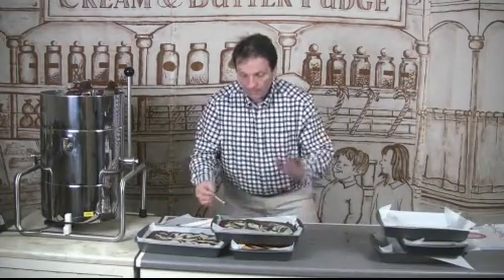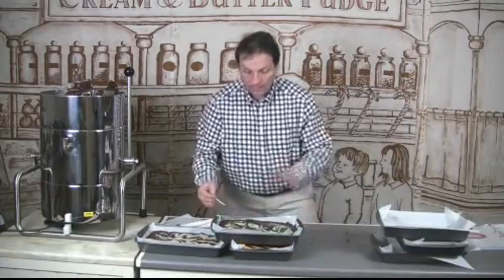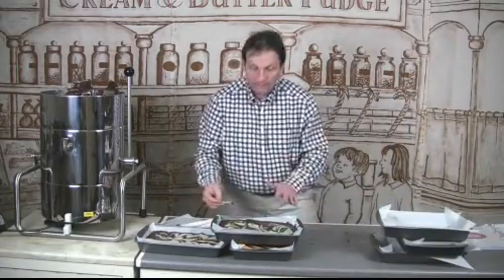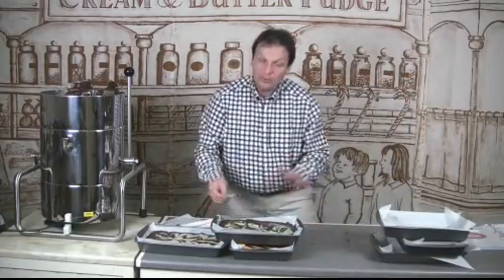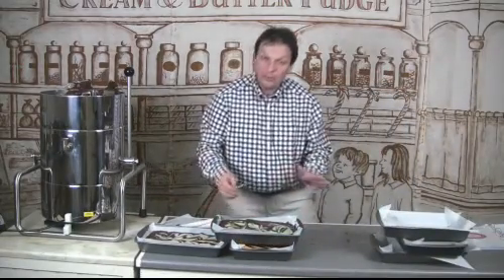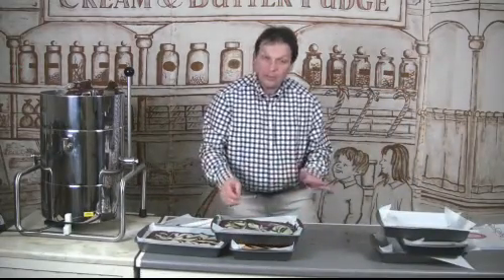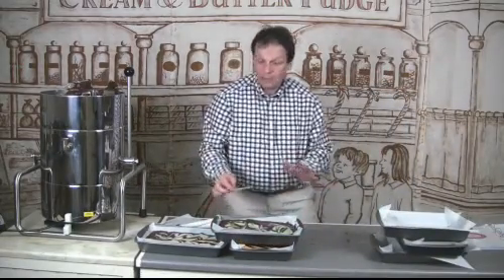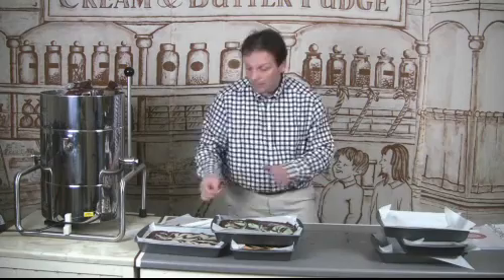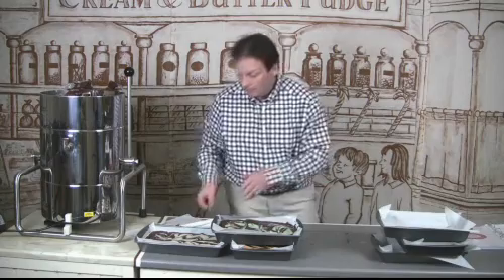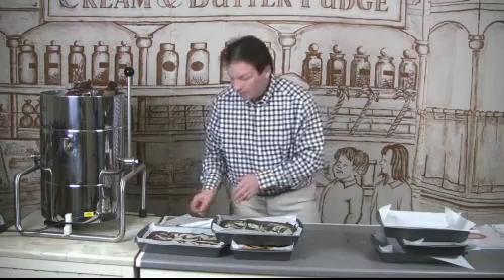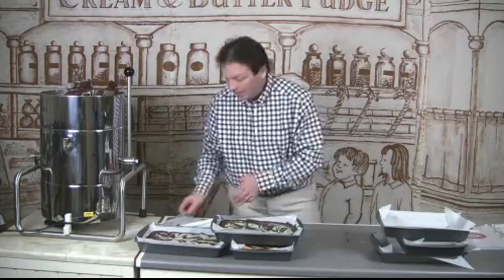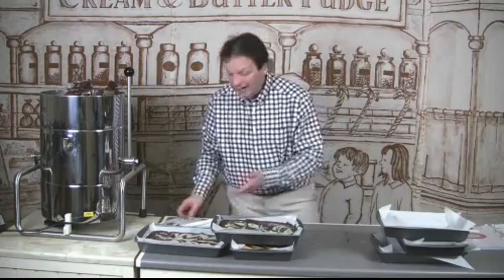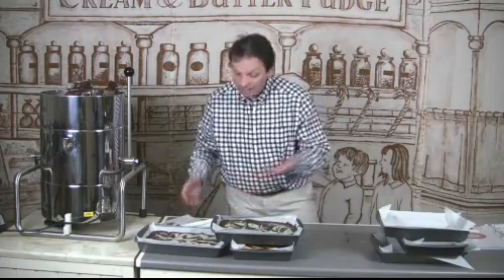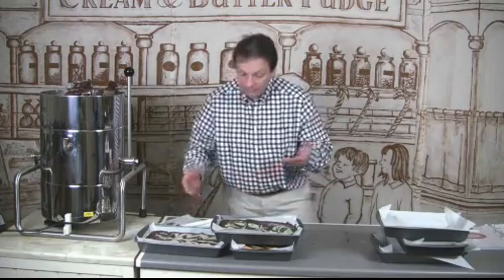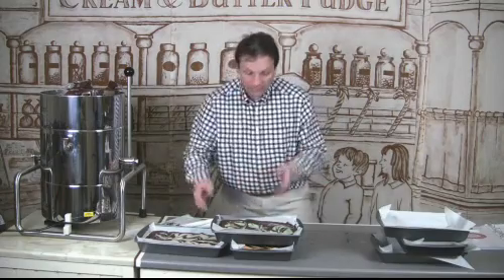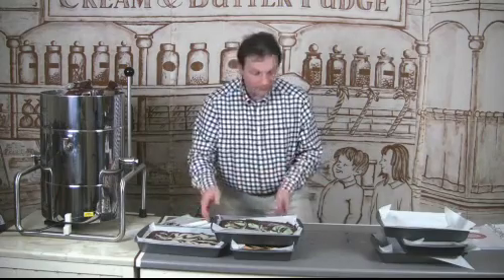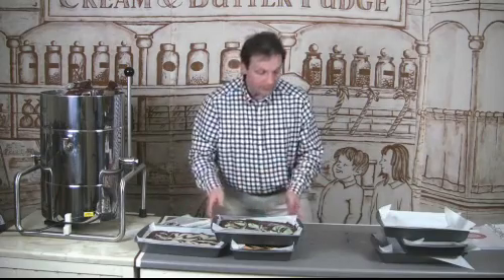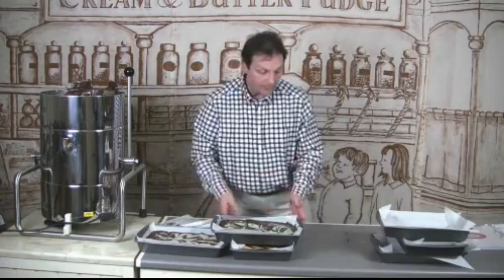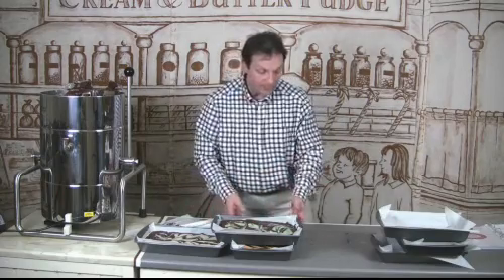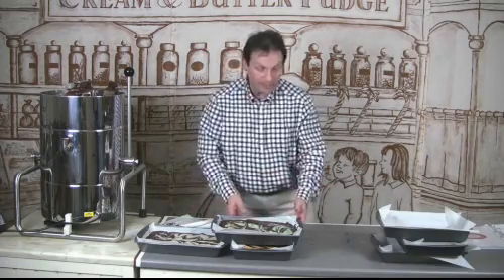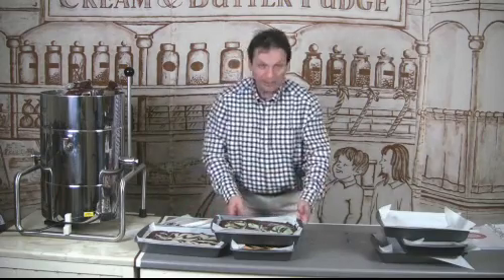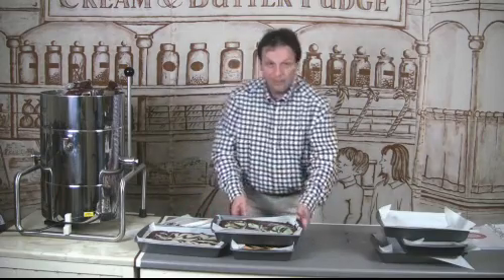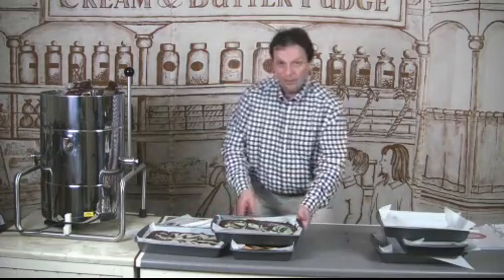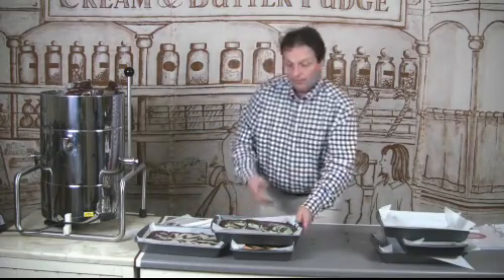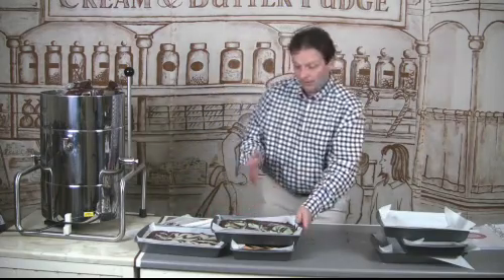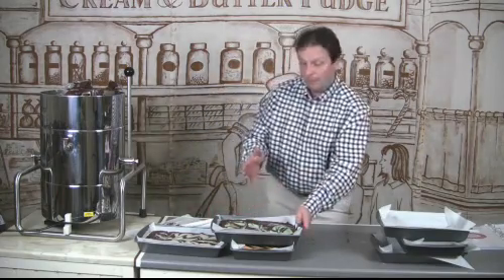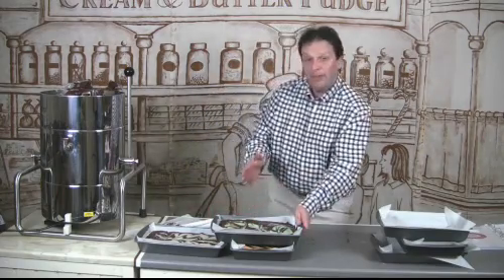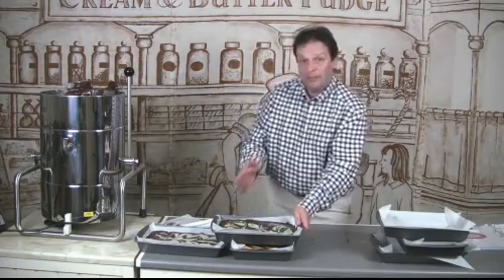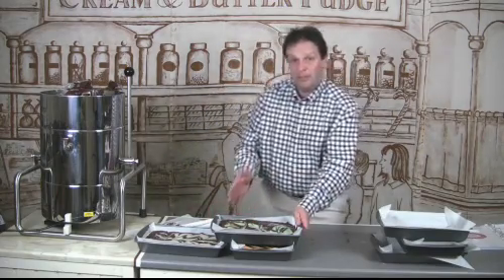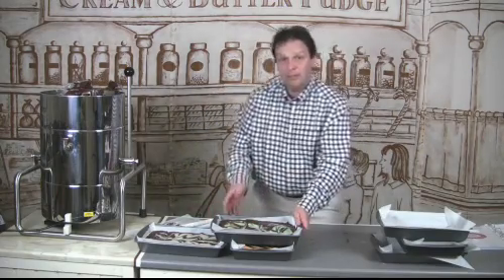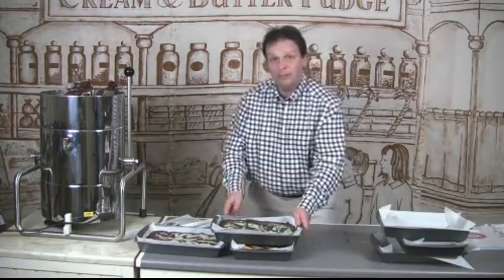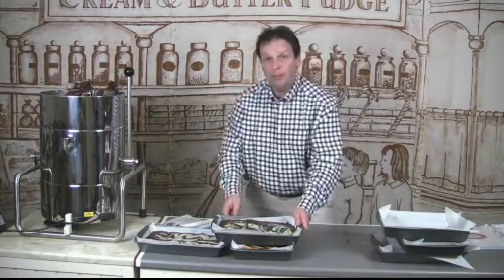We're going to leave those to one side — they'll take a few hours to set, but they'll be ready to sell tomorrow.